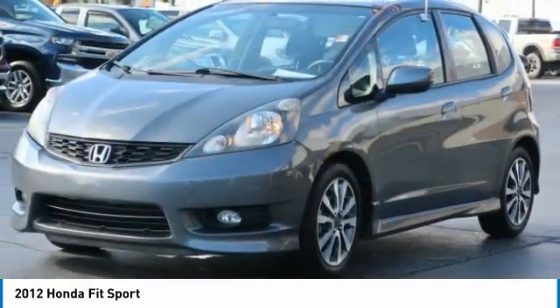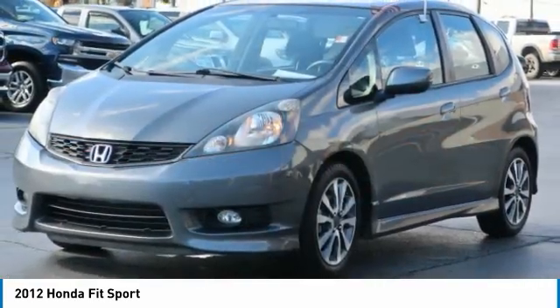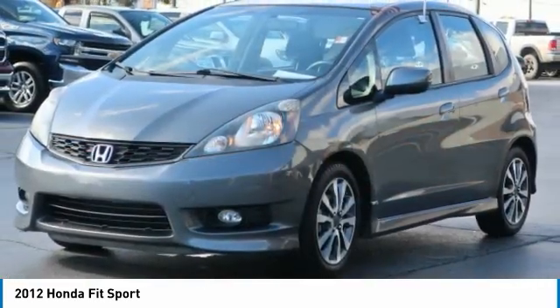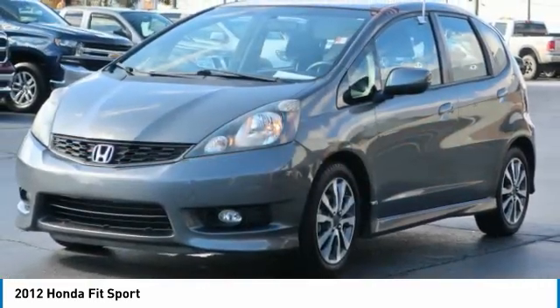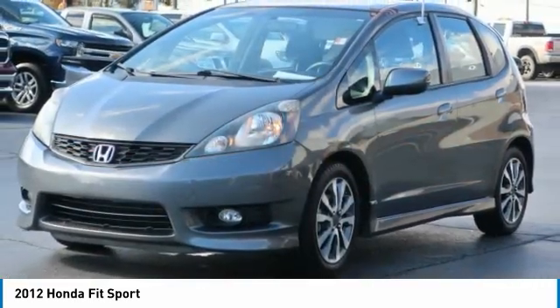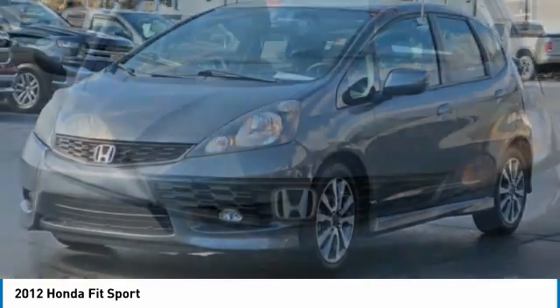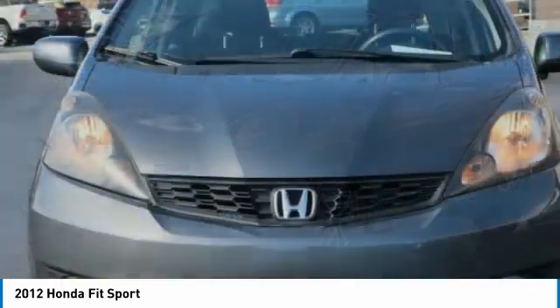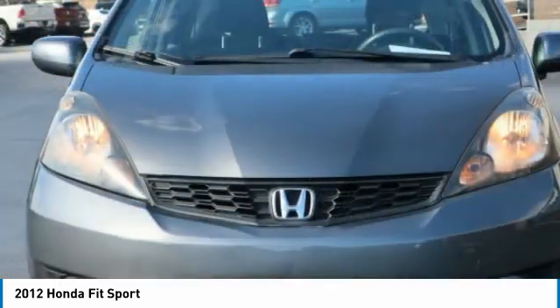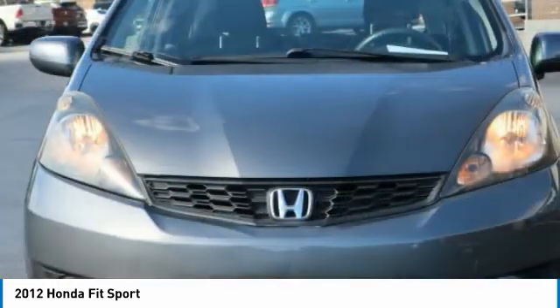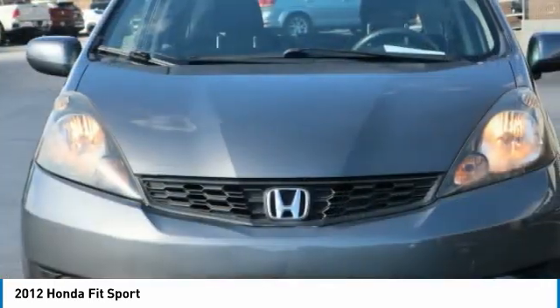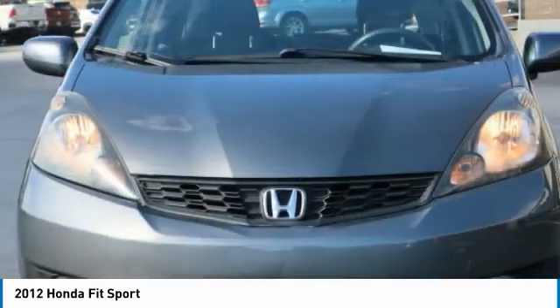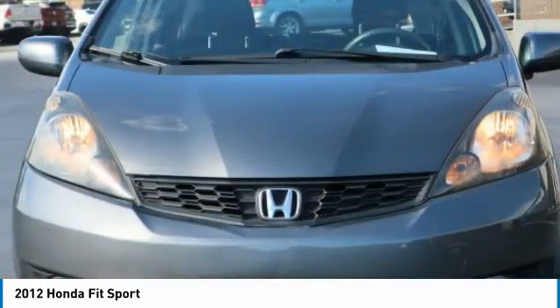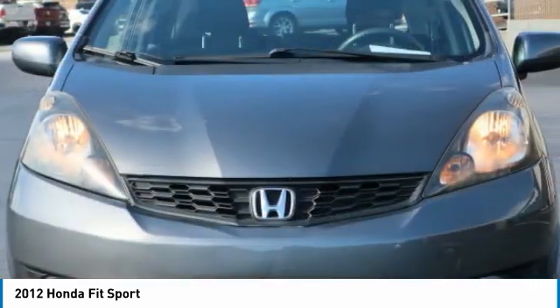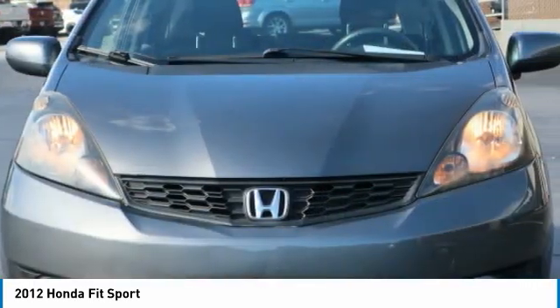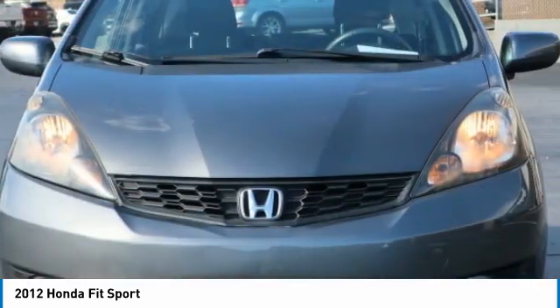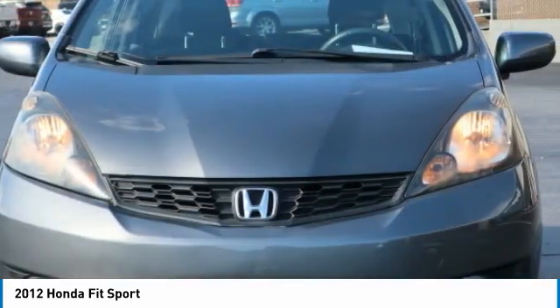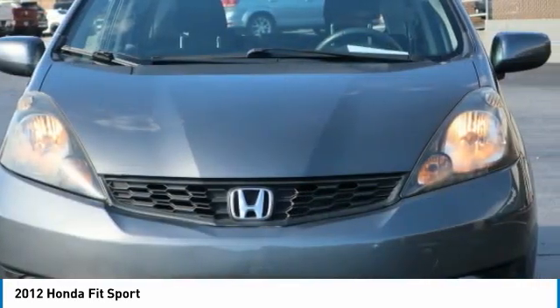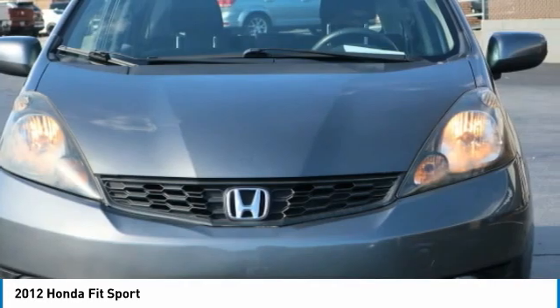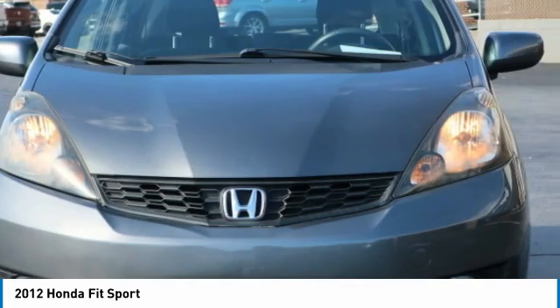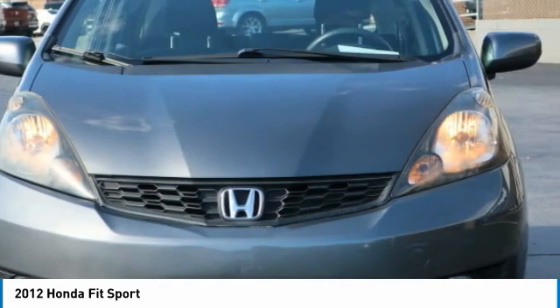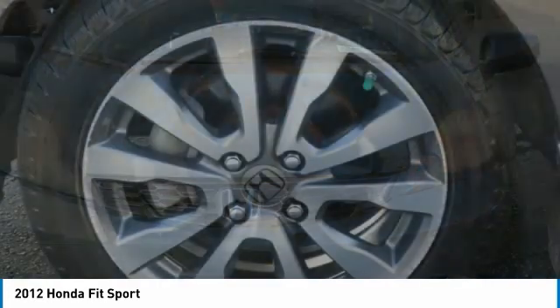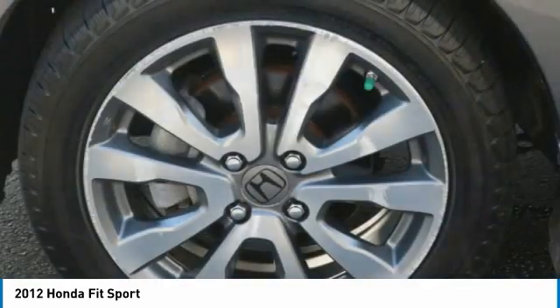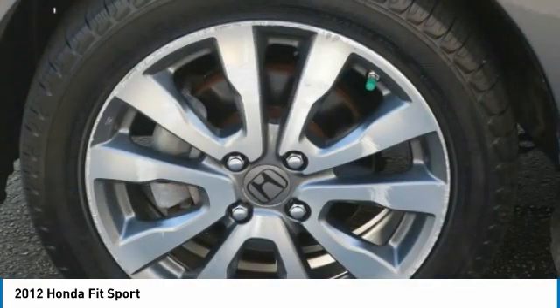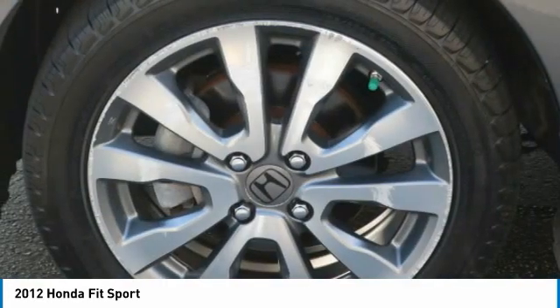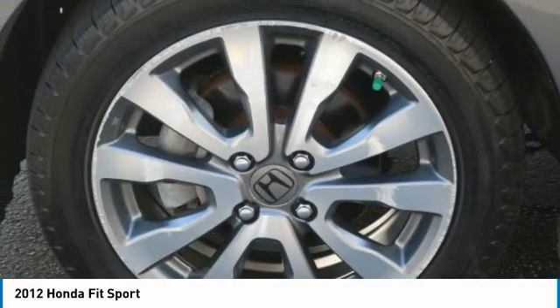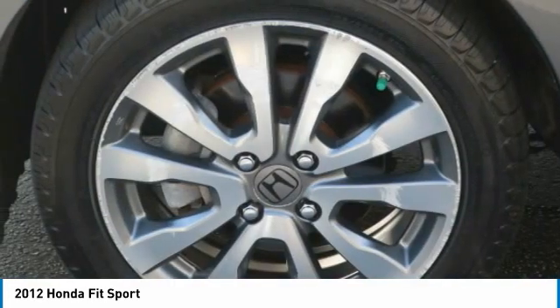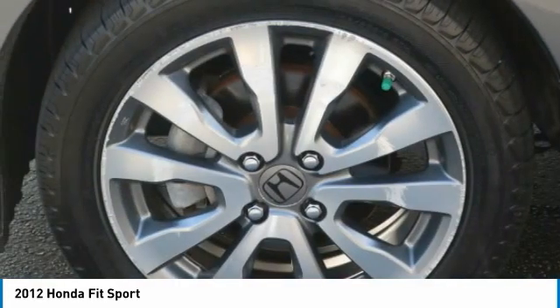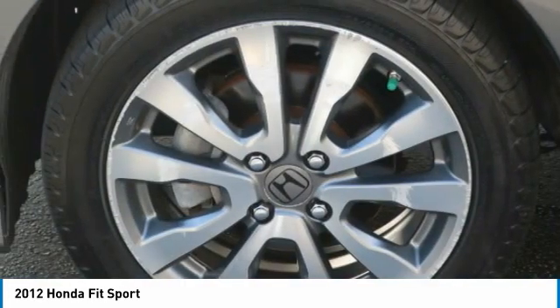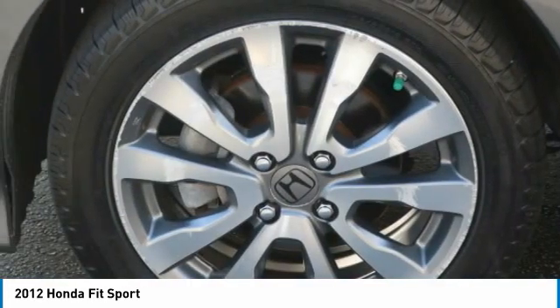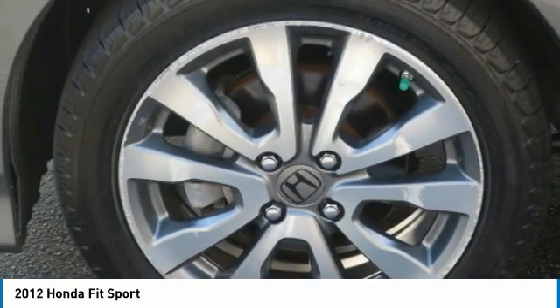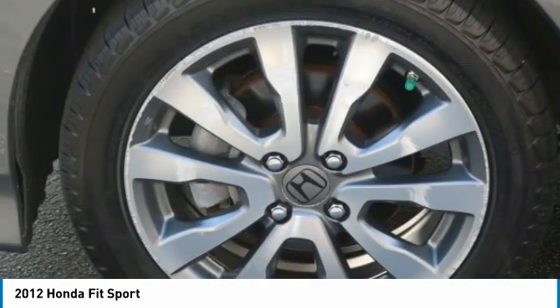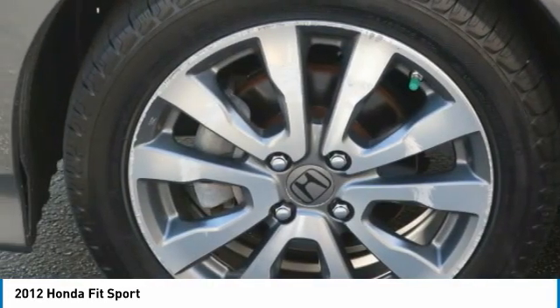Trip computer. This beauty is sure to make you the talk of the neighborhood, so call or drop in for a test drive today.